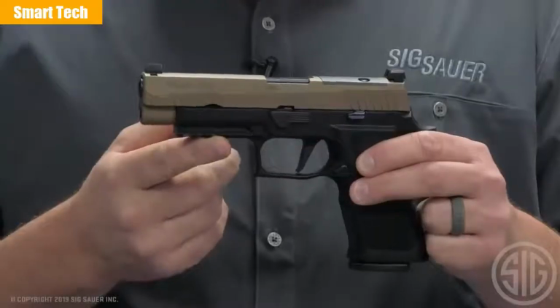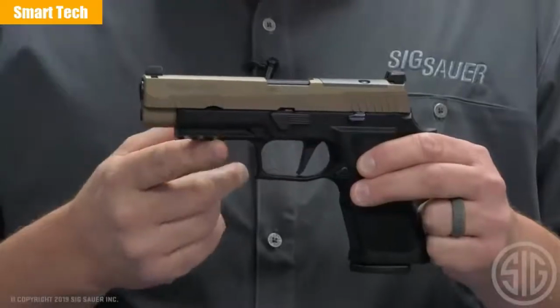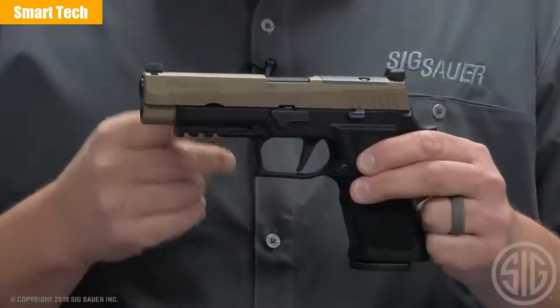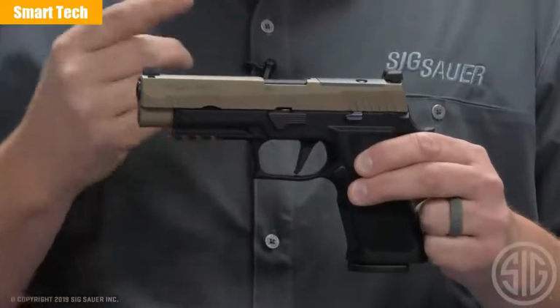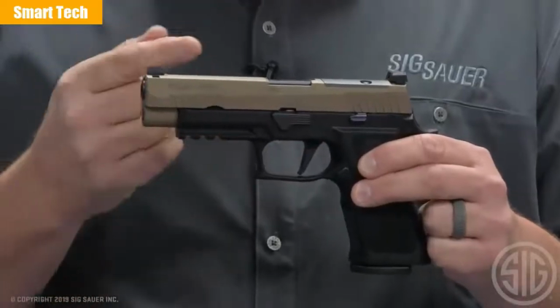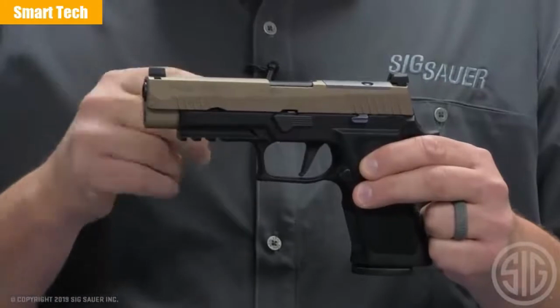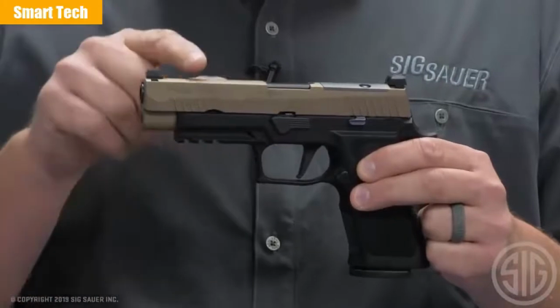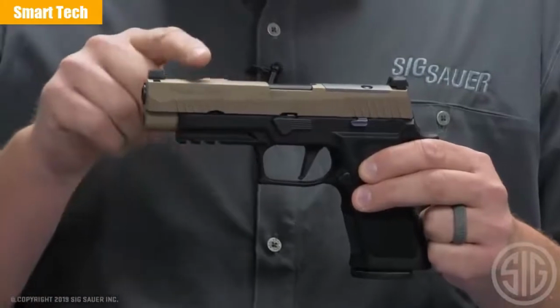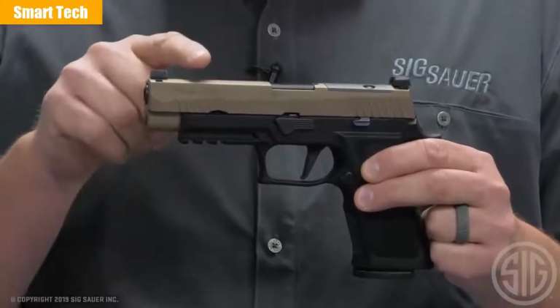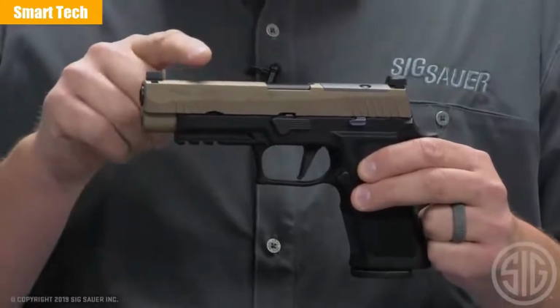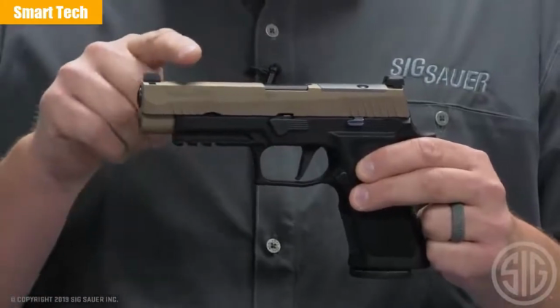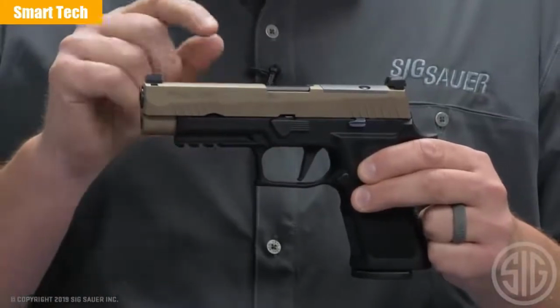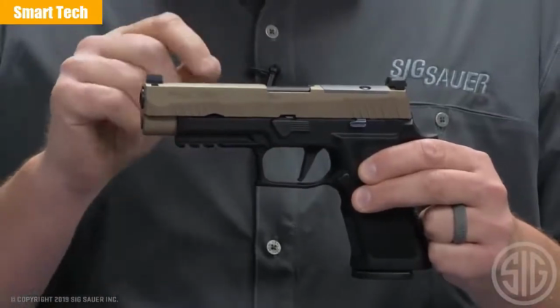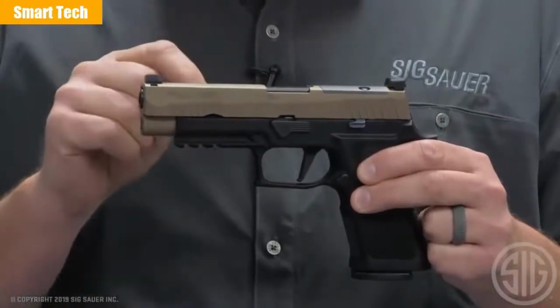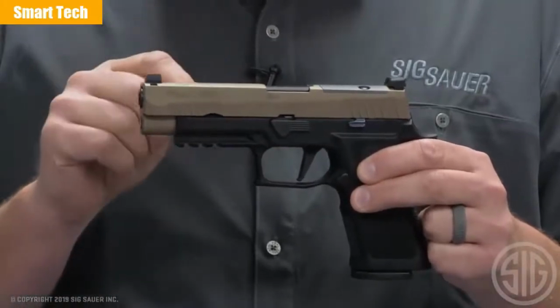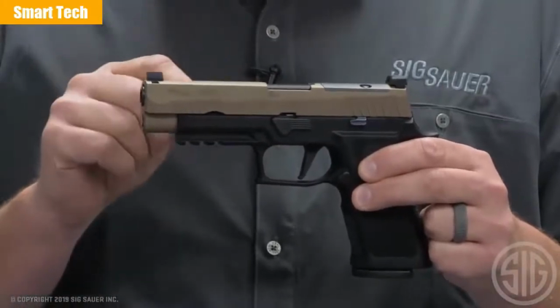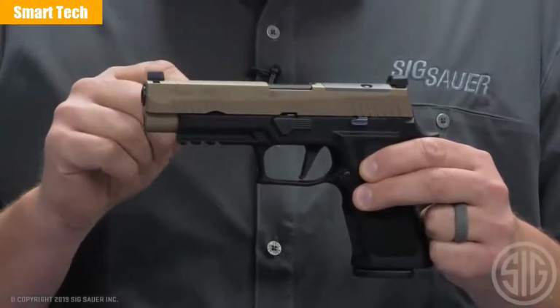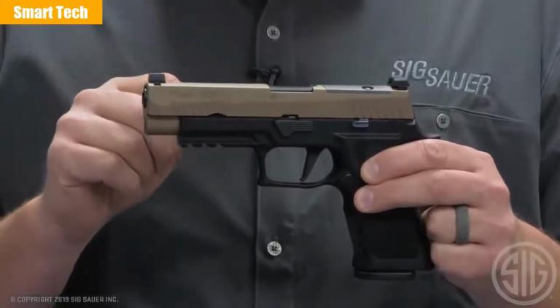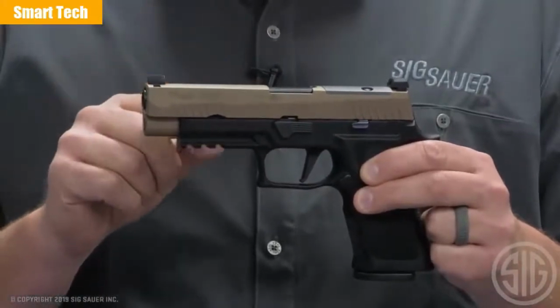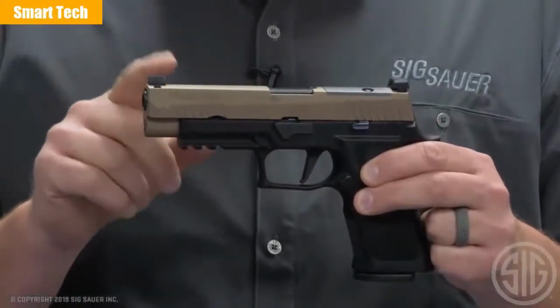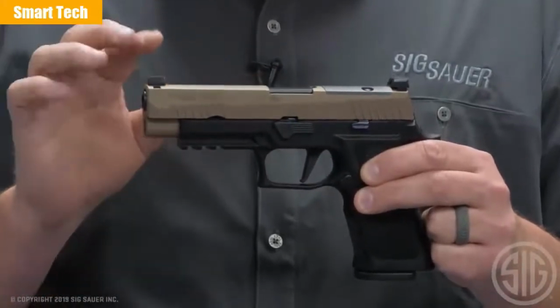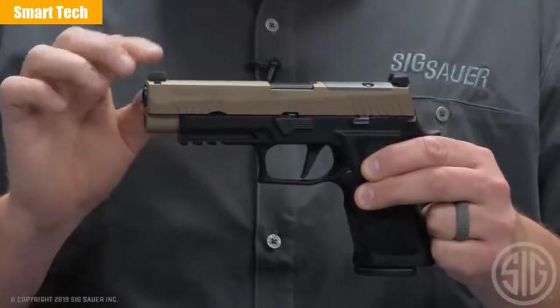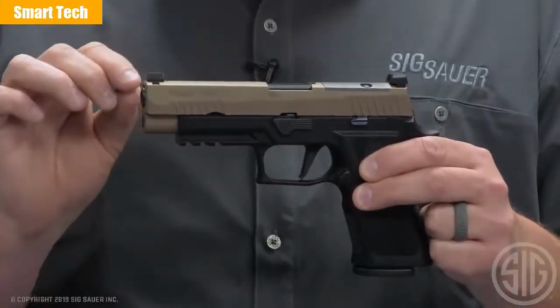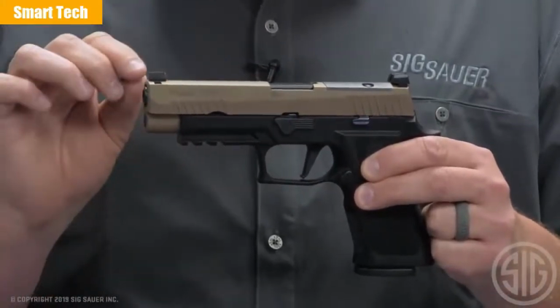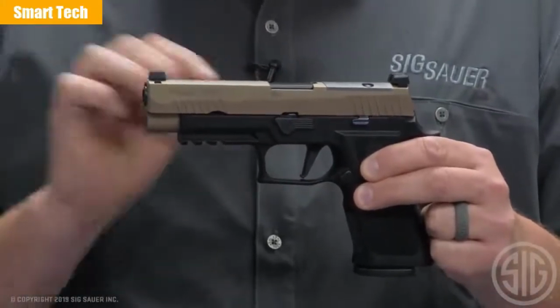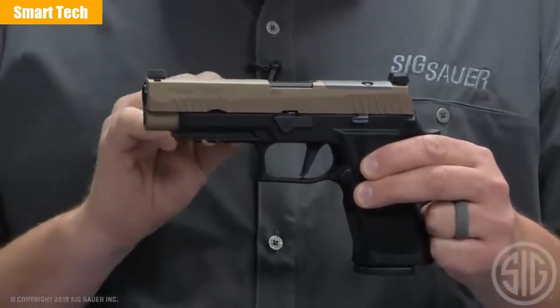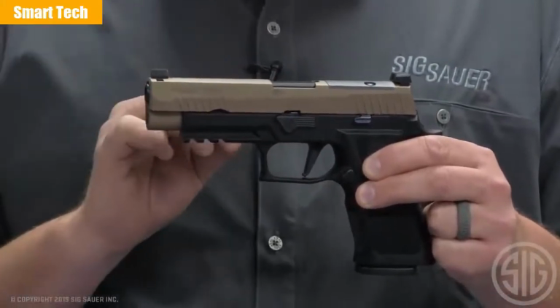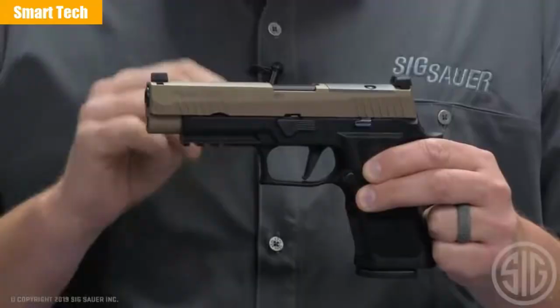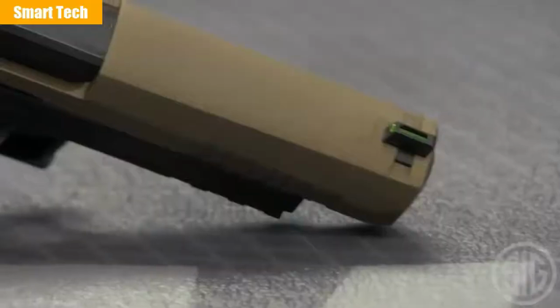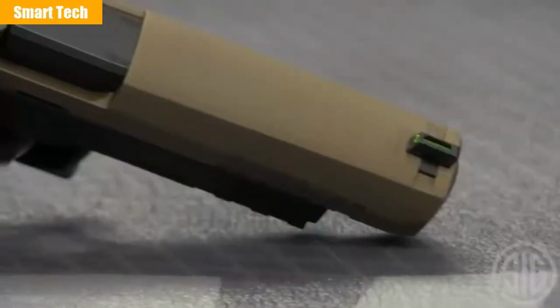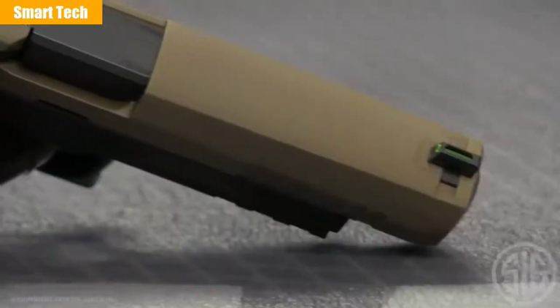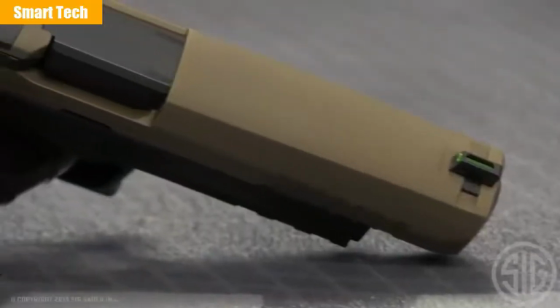One of the changes you'll probably notice is that it has no slide lightning cuts for 2019. This gives the gun a much cleaner look and makes it more functional.